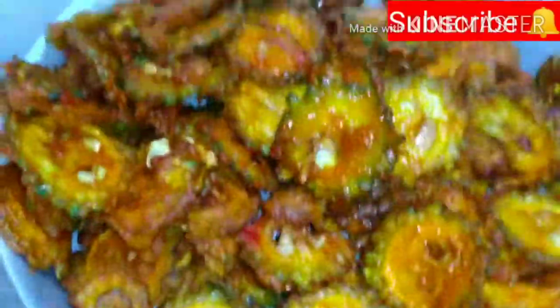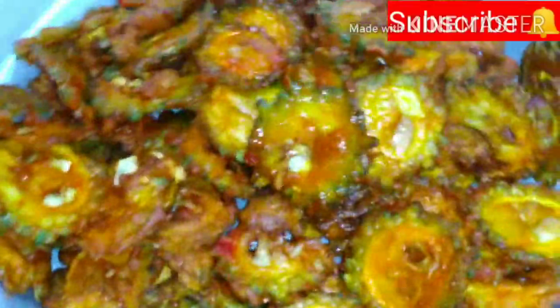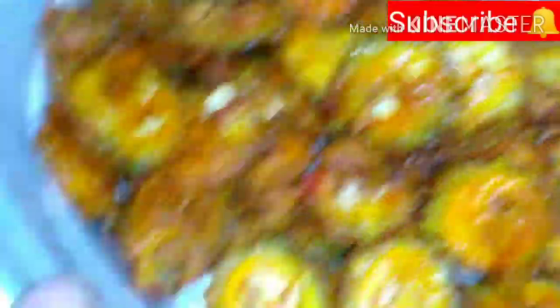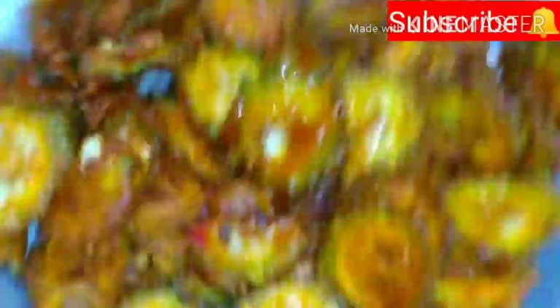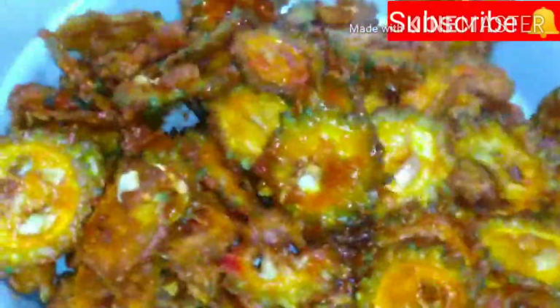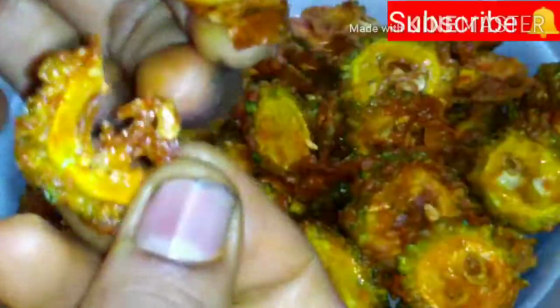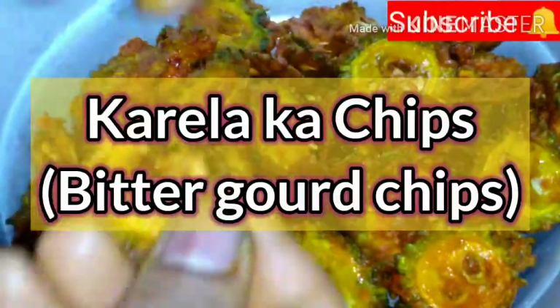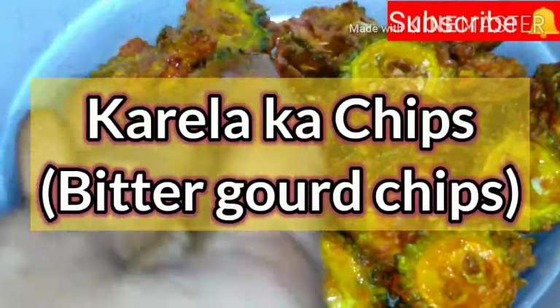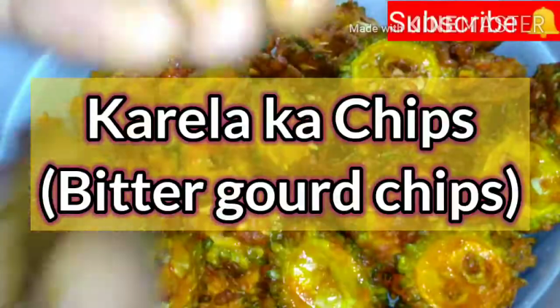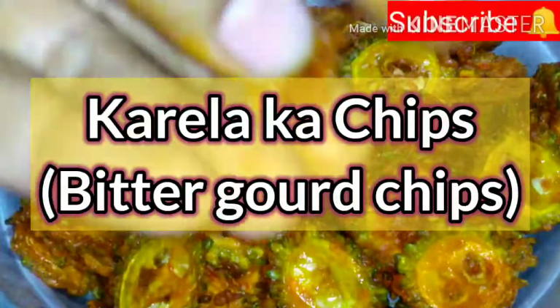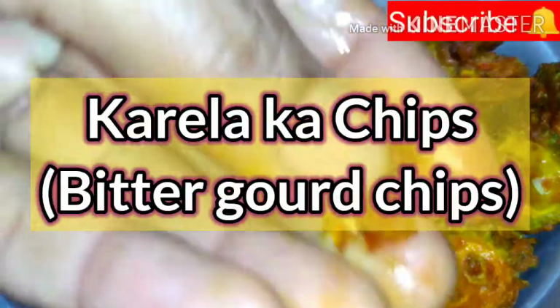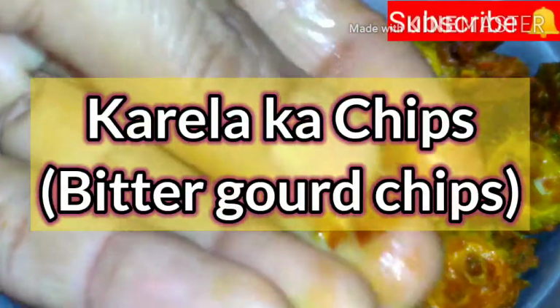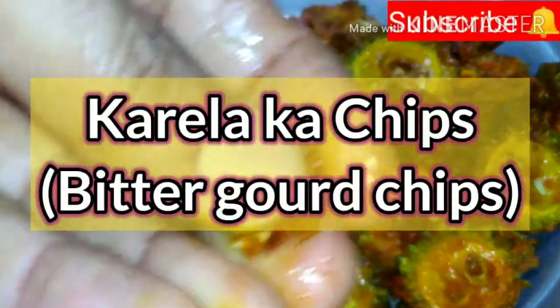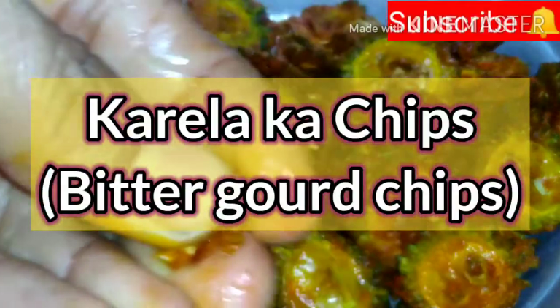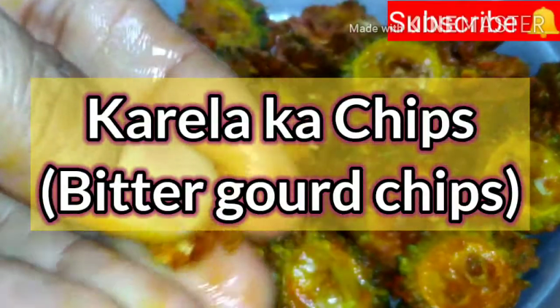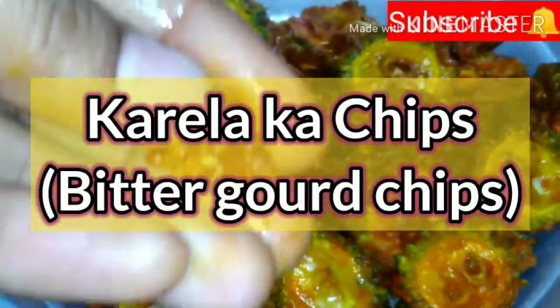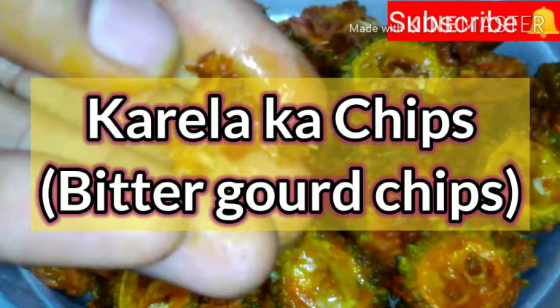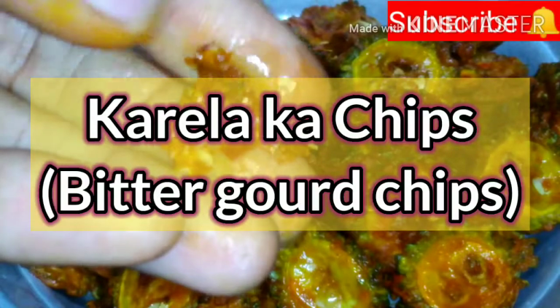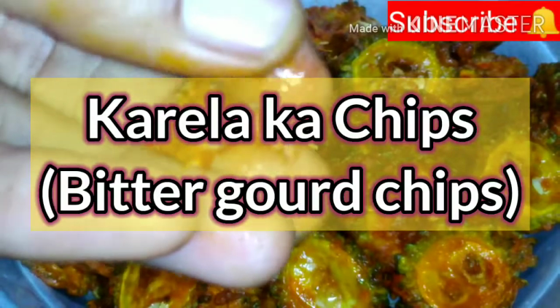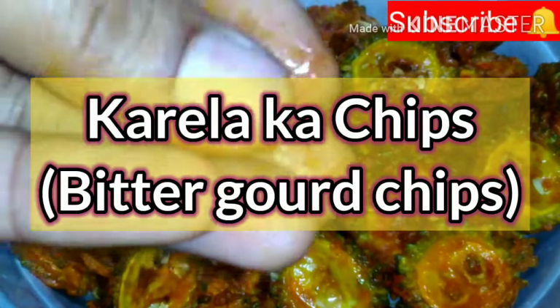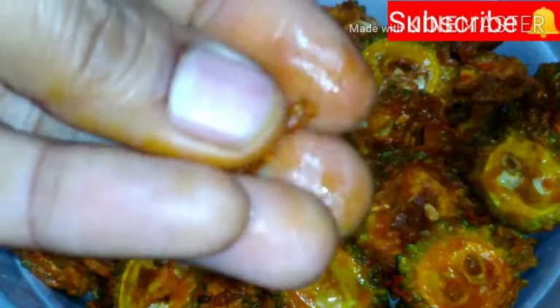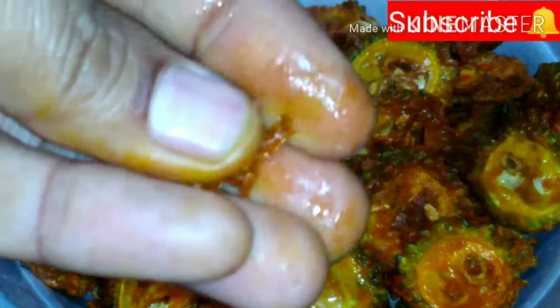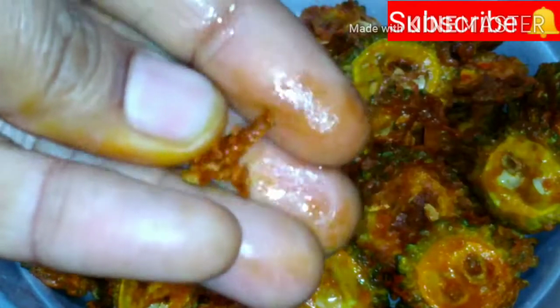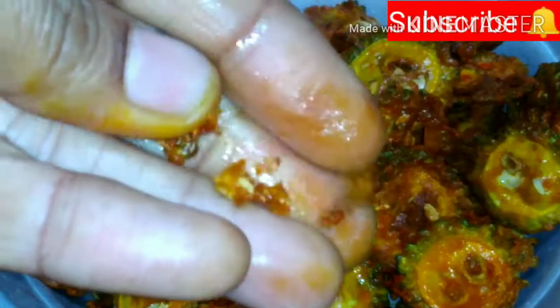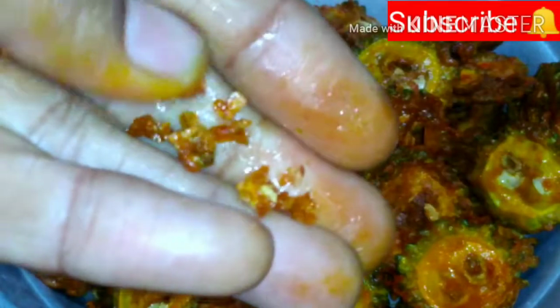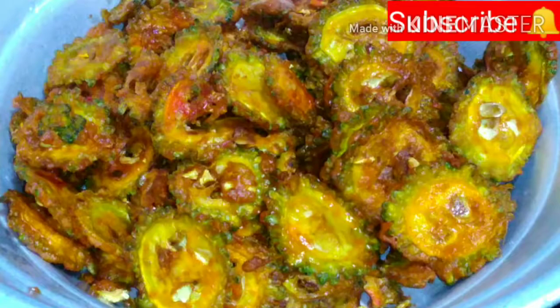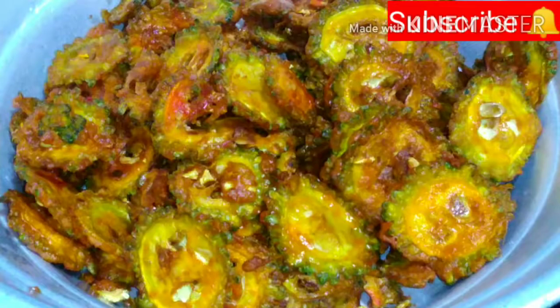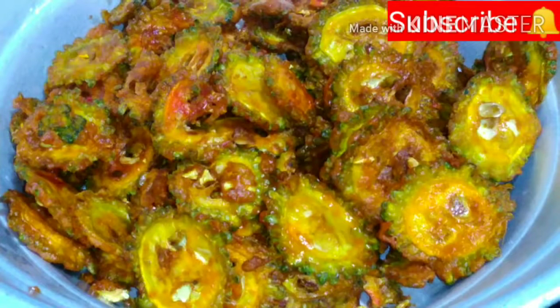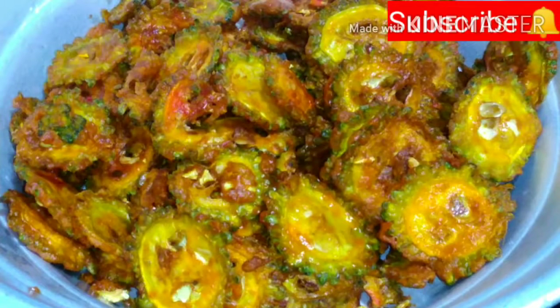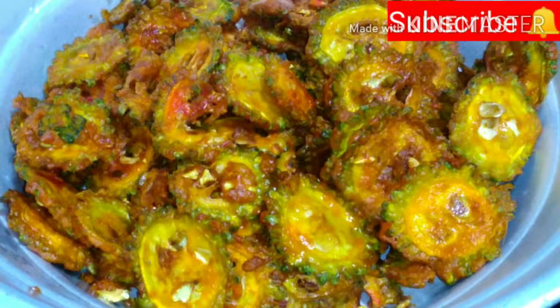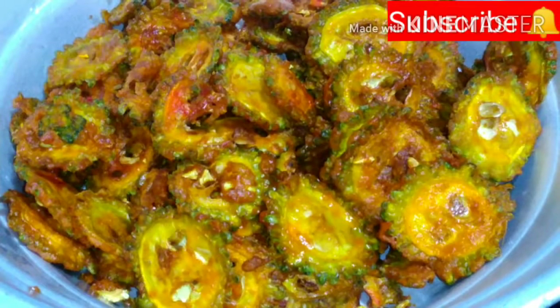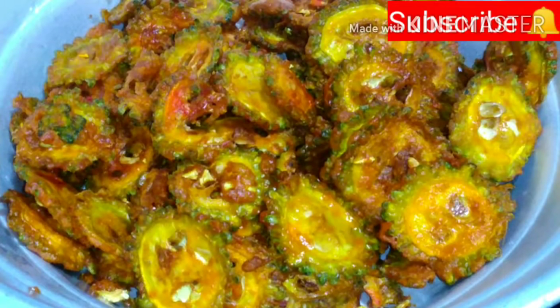Hi everyone! We will make a crispy masala curry chips.